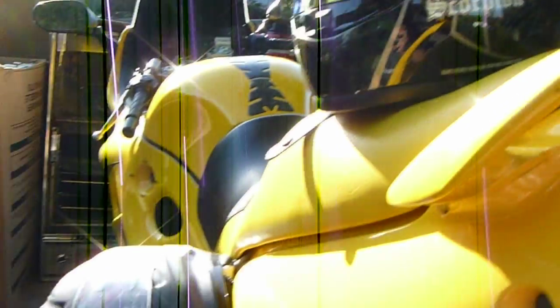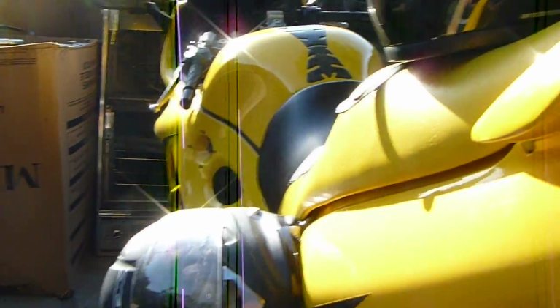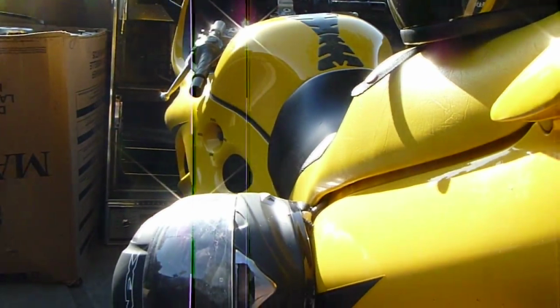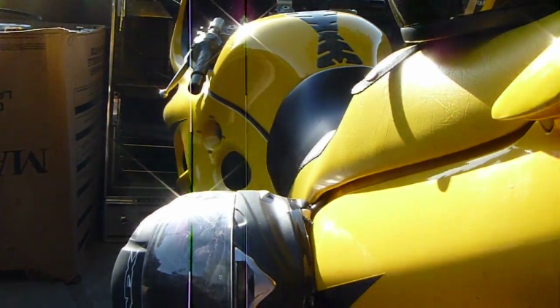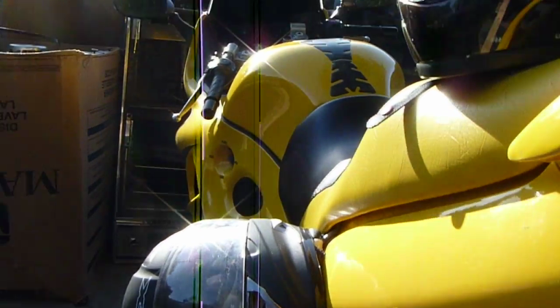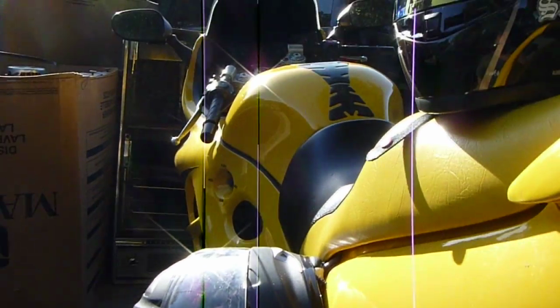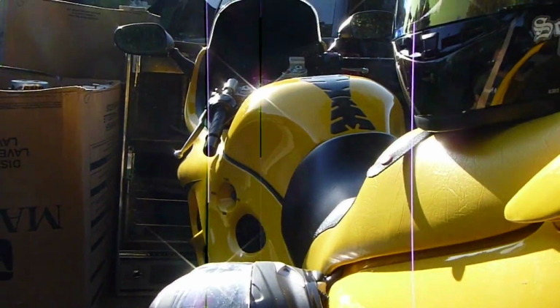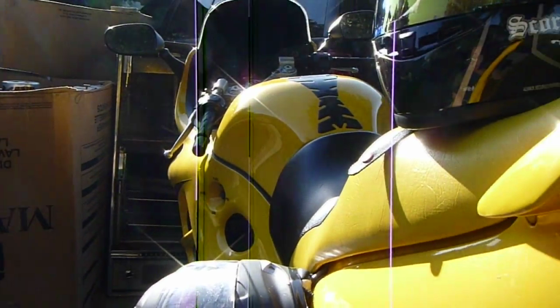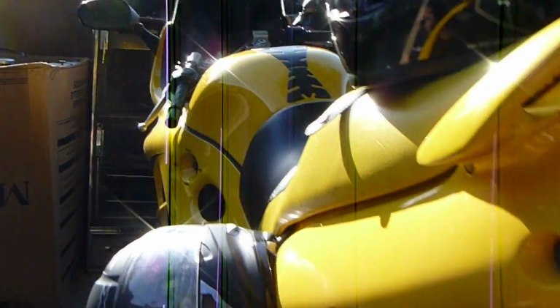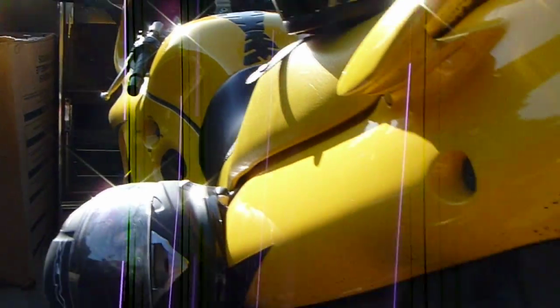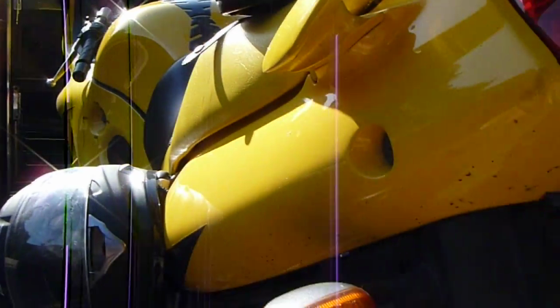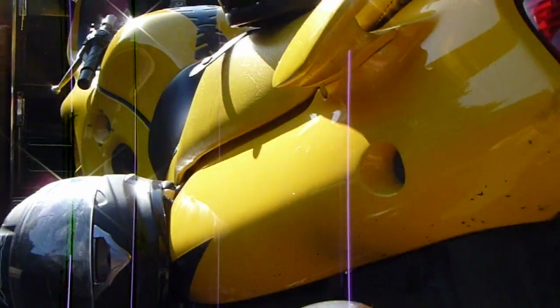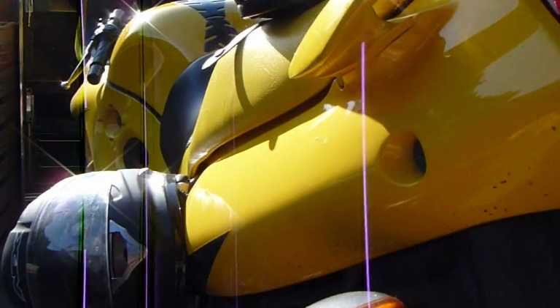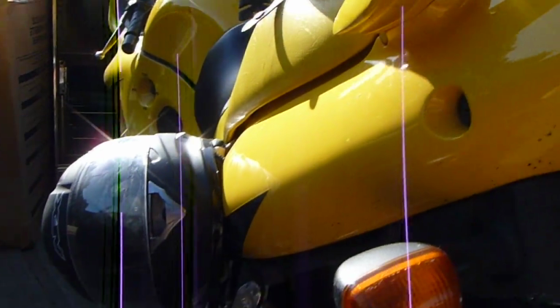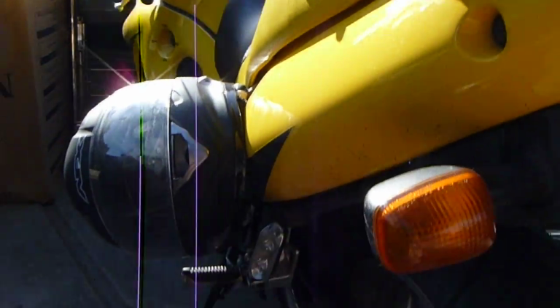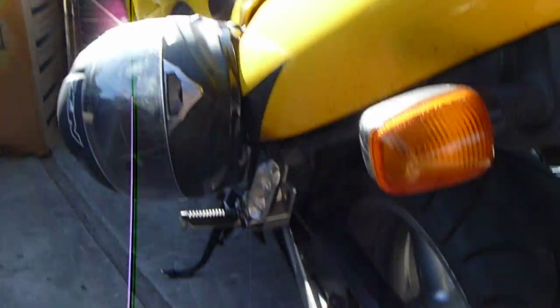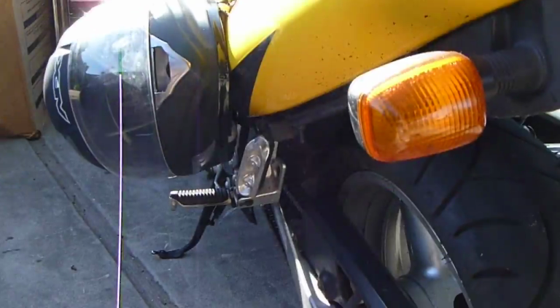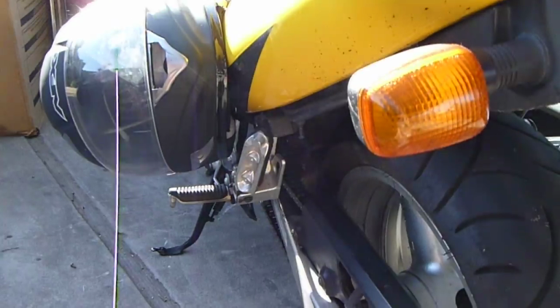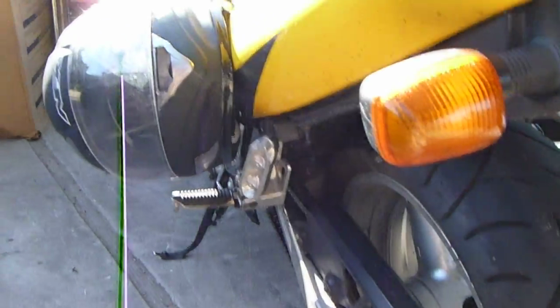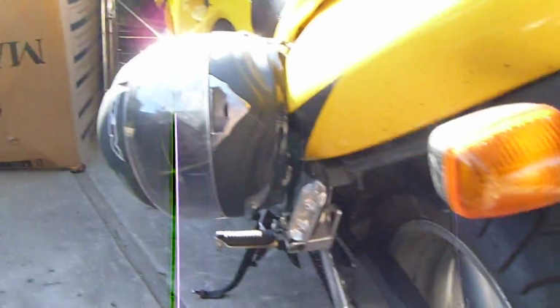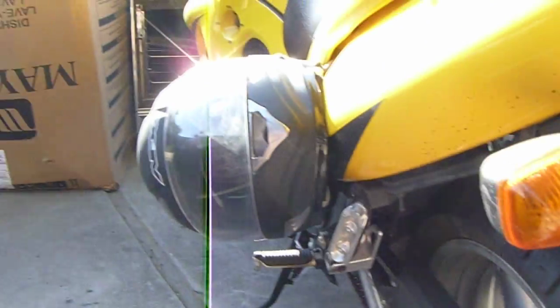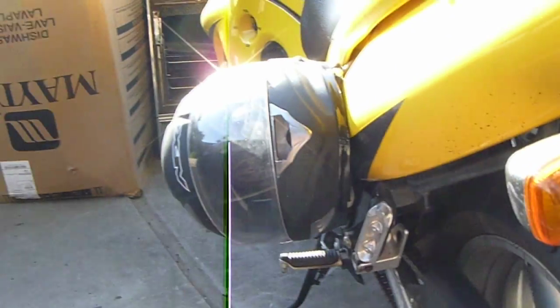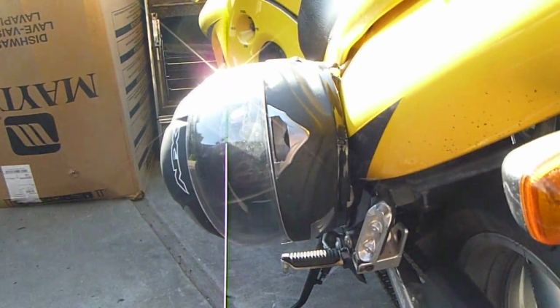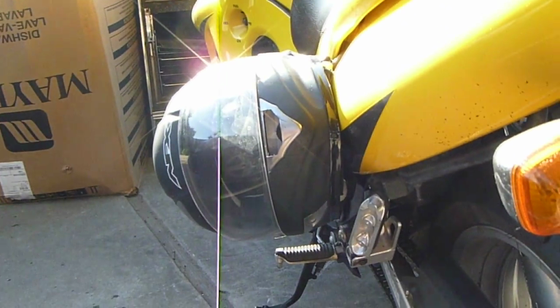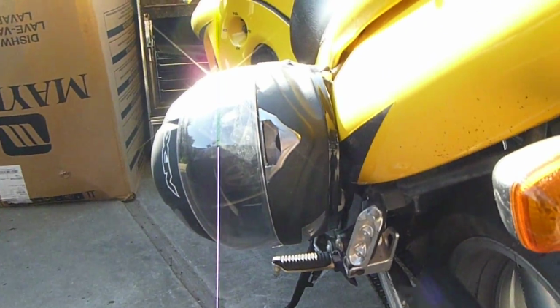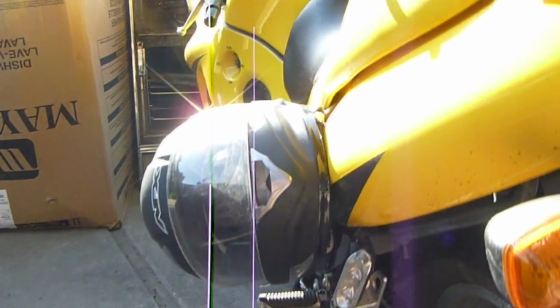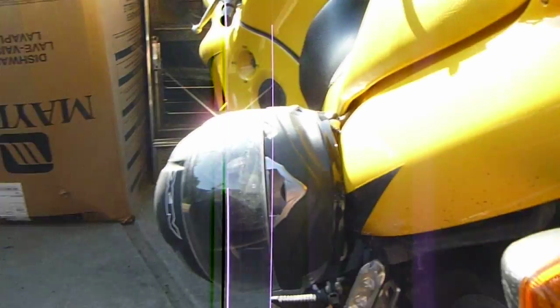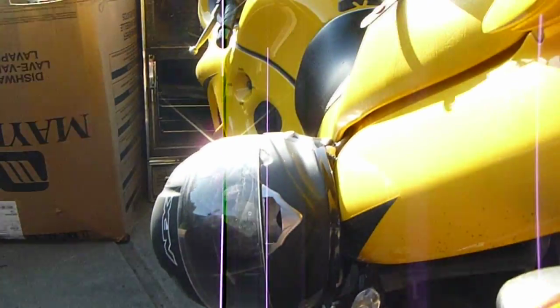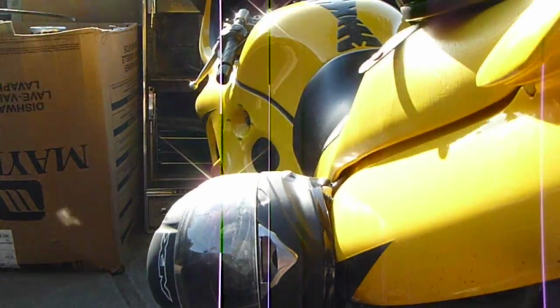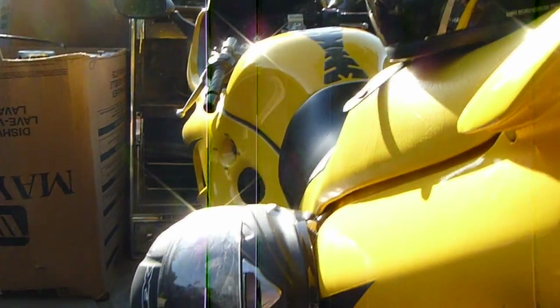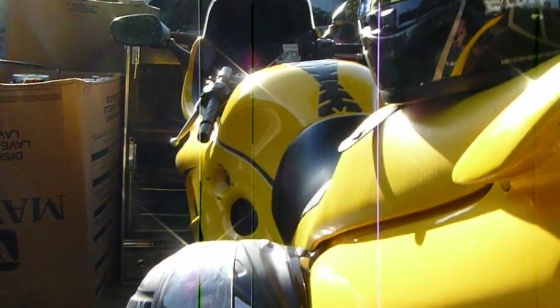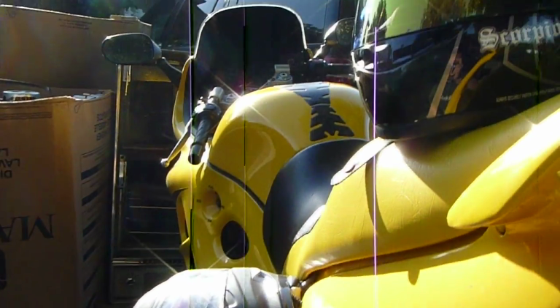By the way, that's my bike — my 2001 Suzuki Katana. And that's the extra helmet I have for my fiancée.